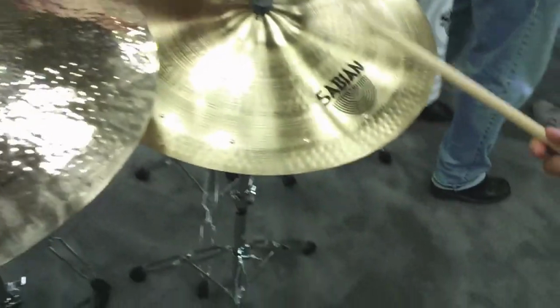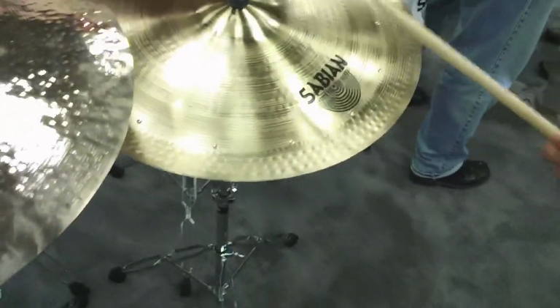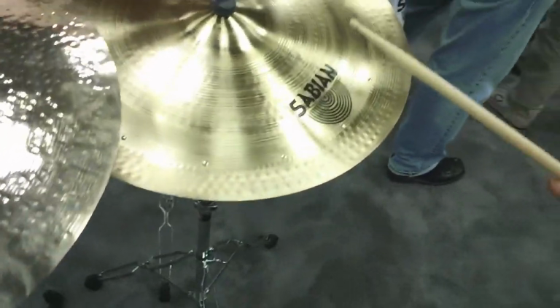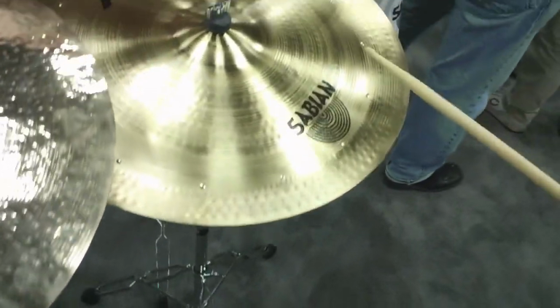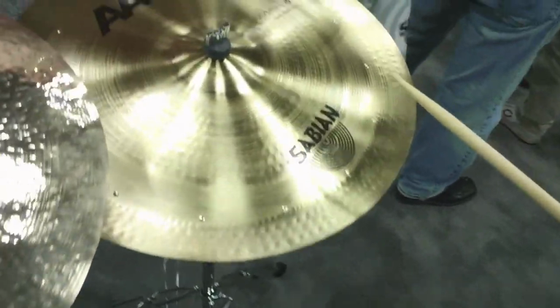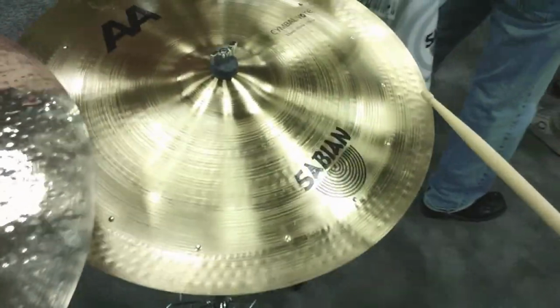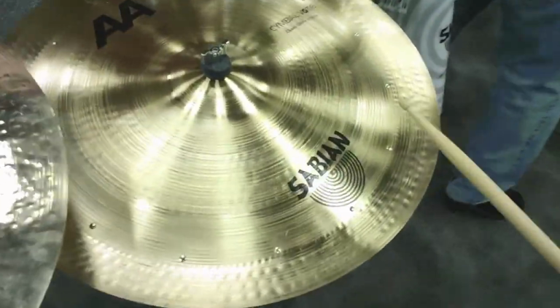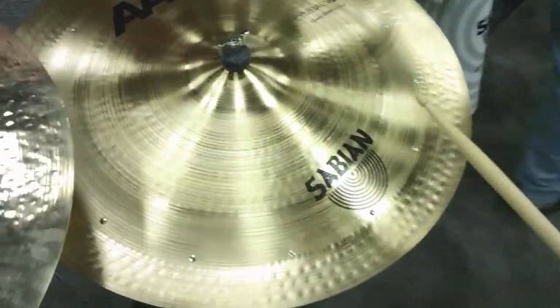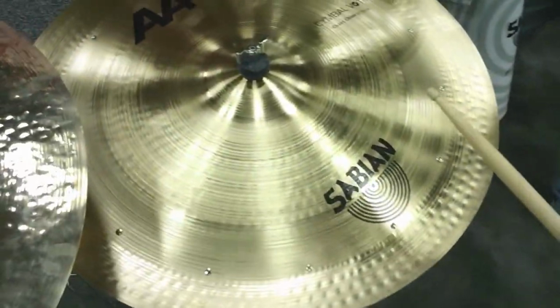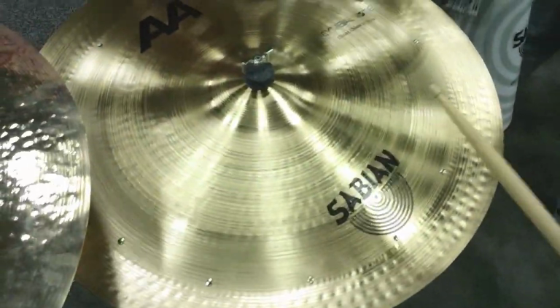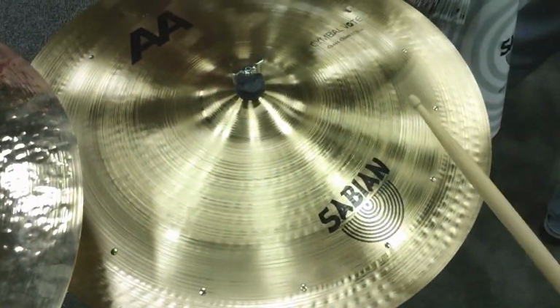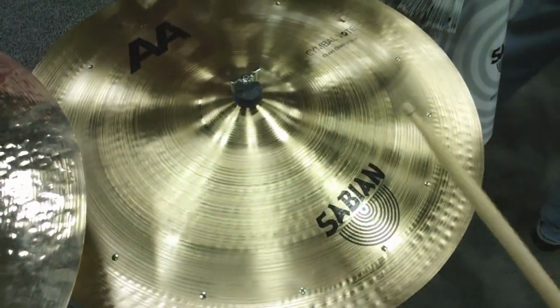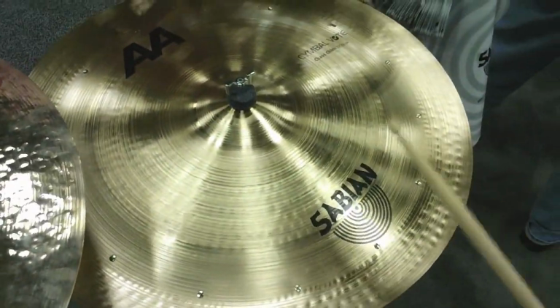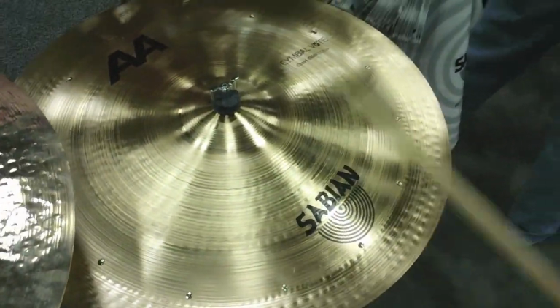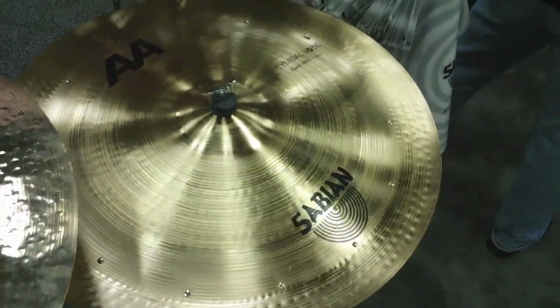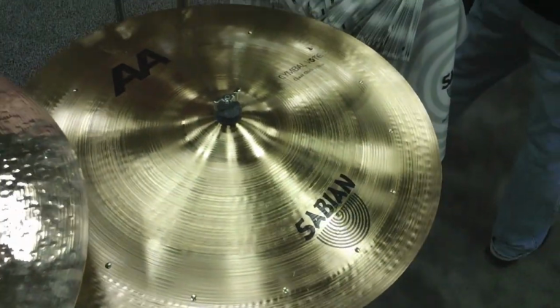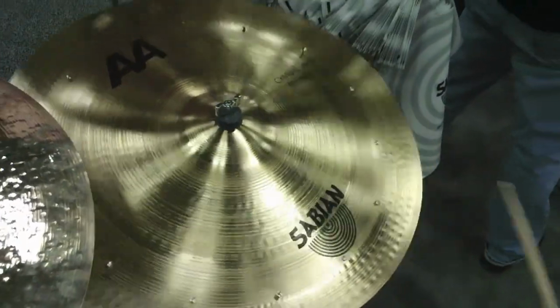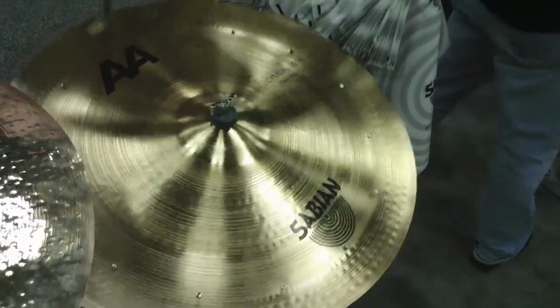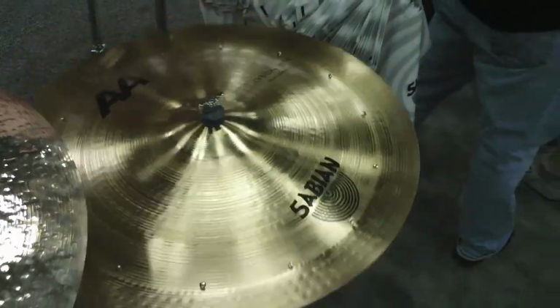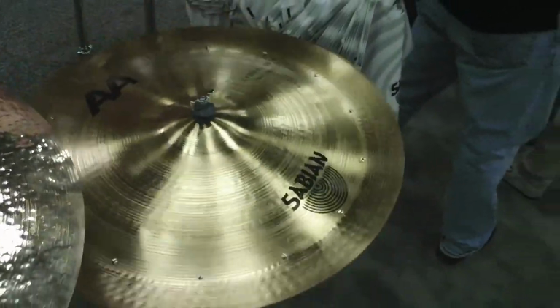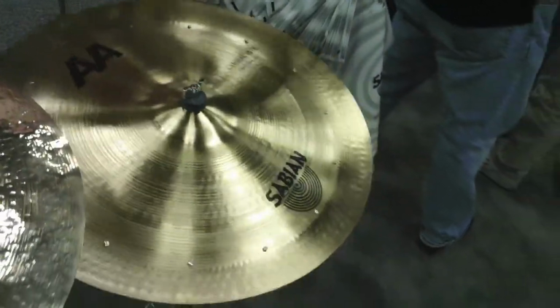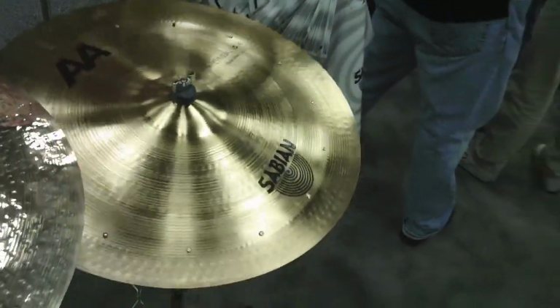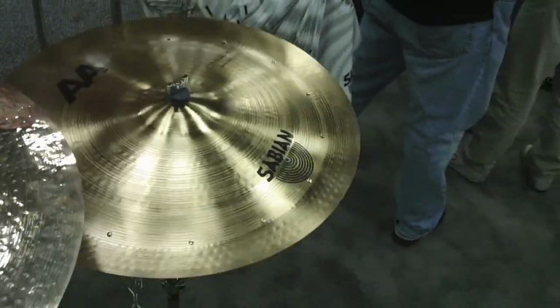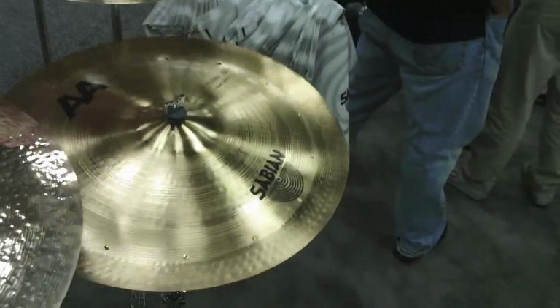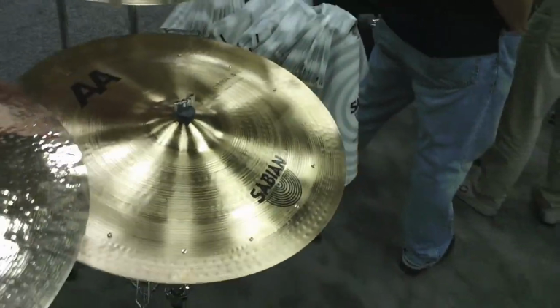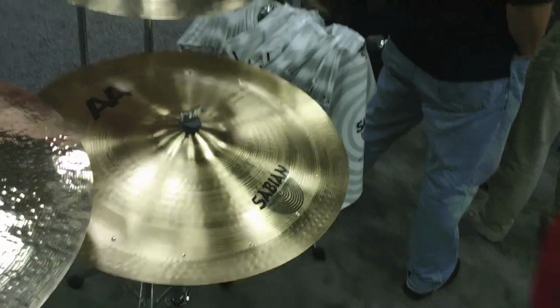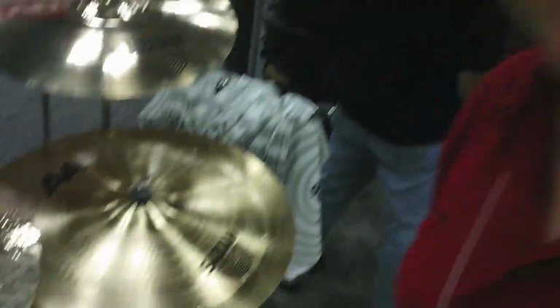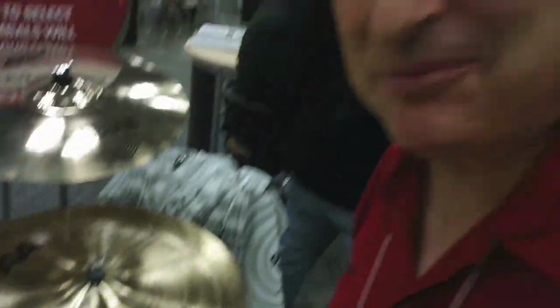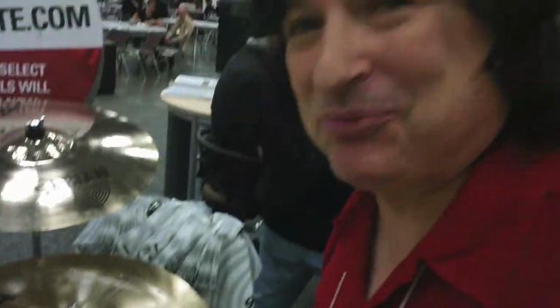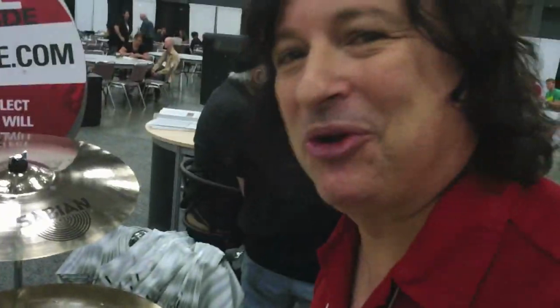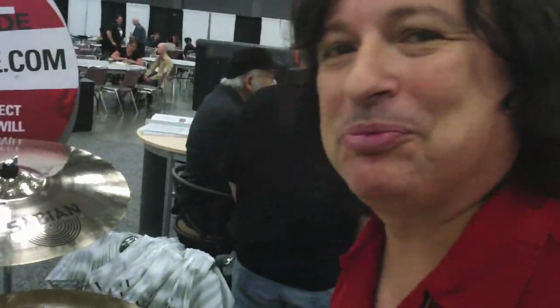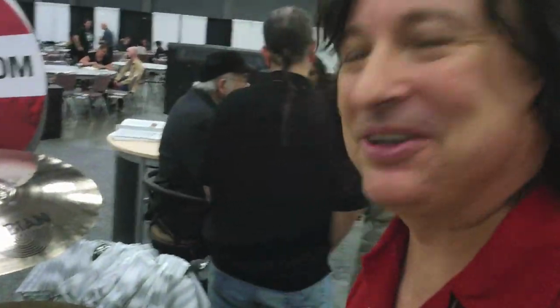Next is the 22-inch AA Chaos China. Very chaotic, so to speak.